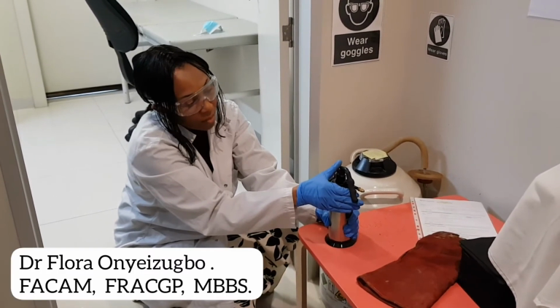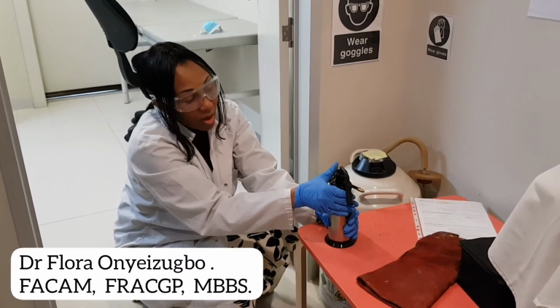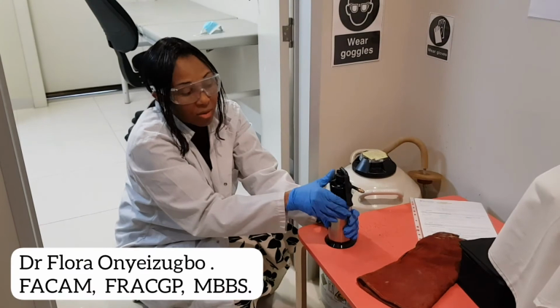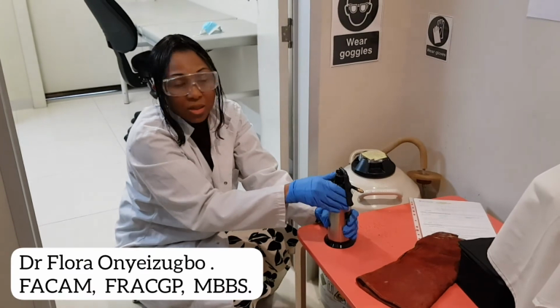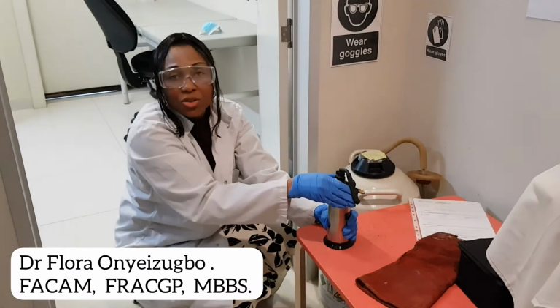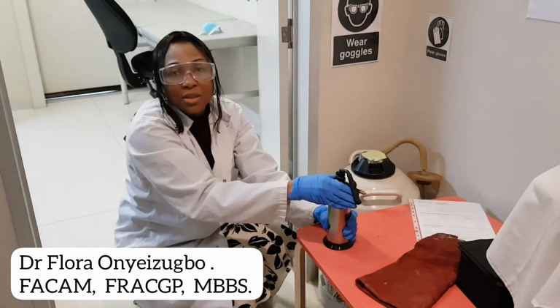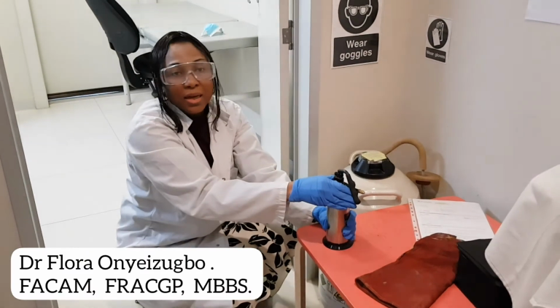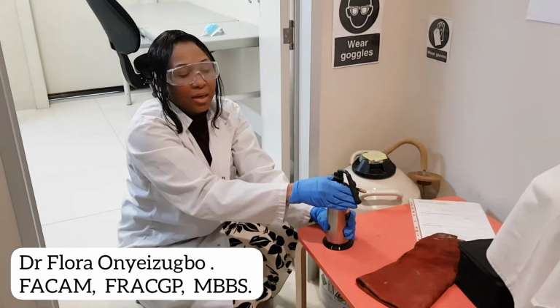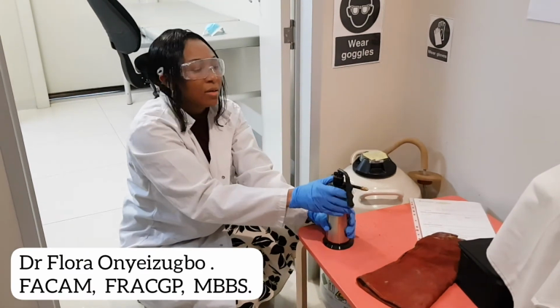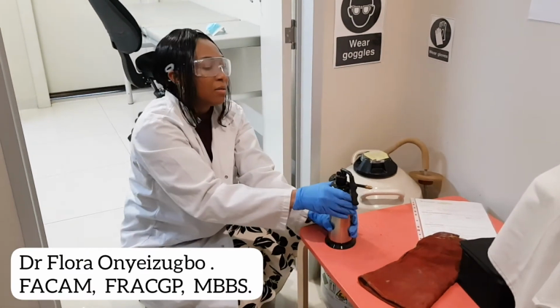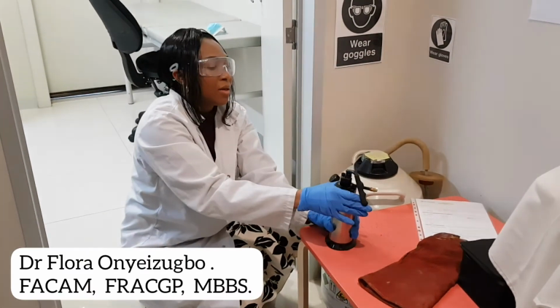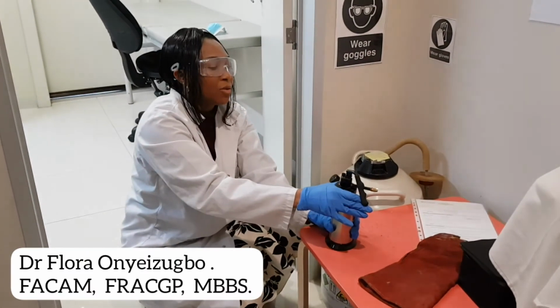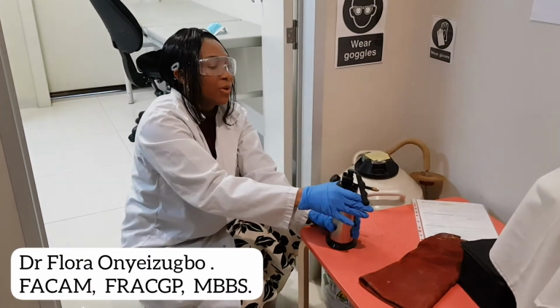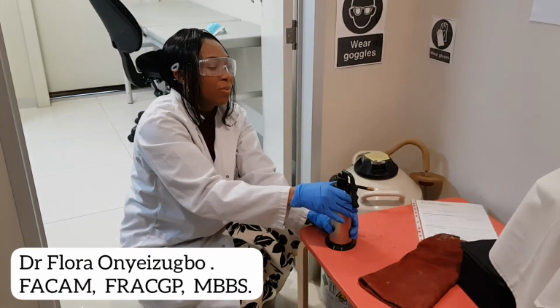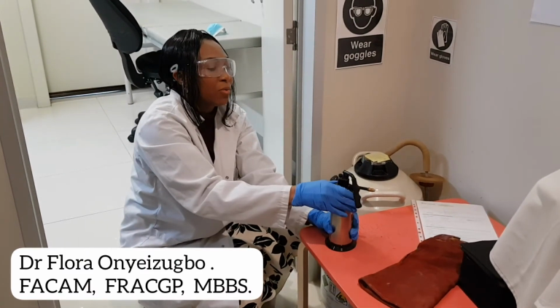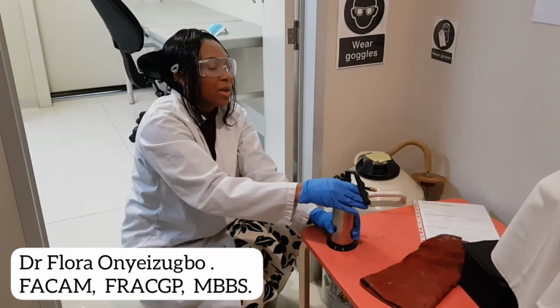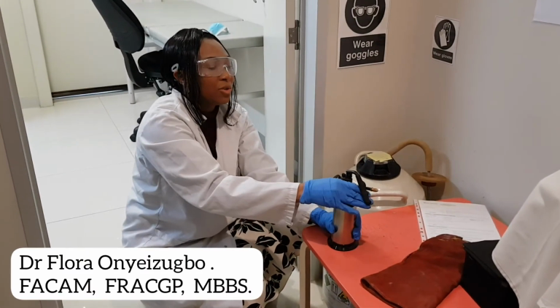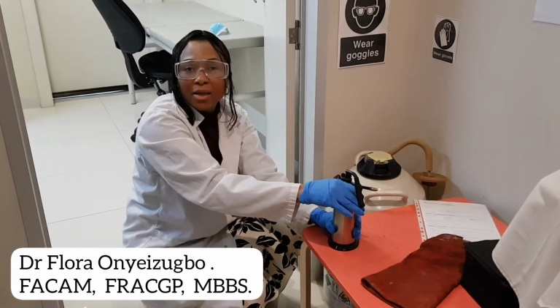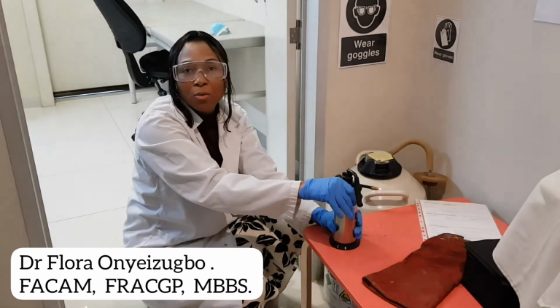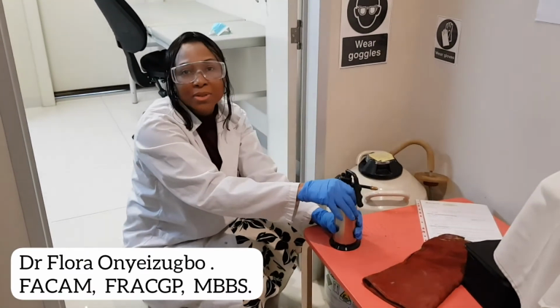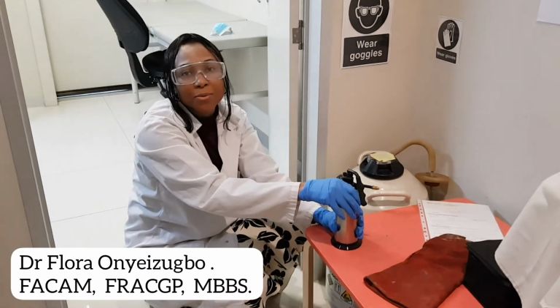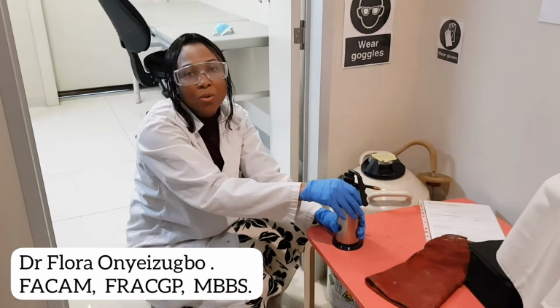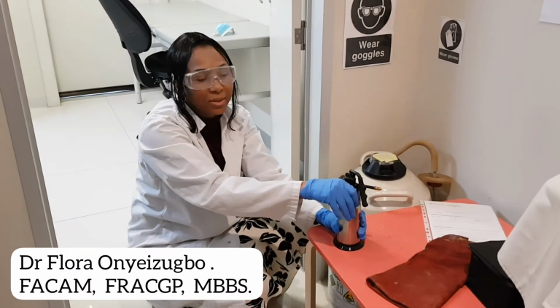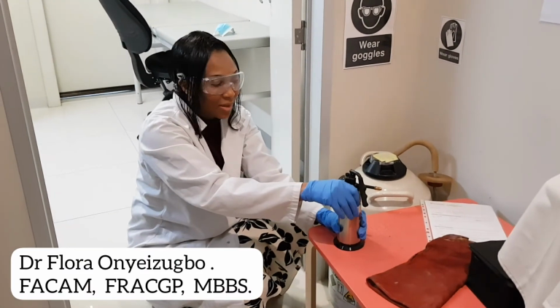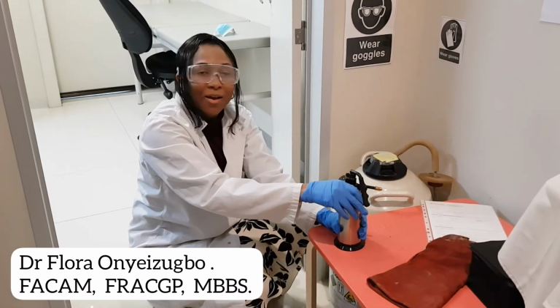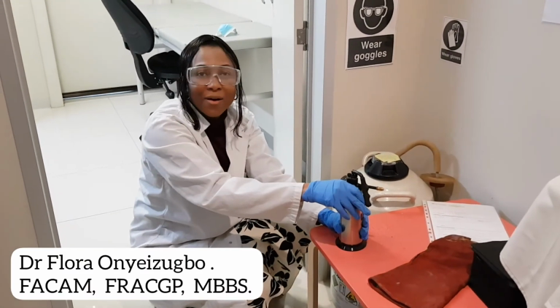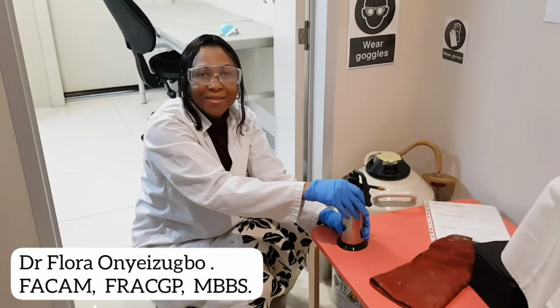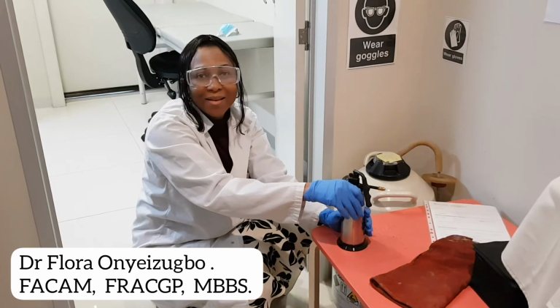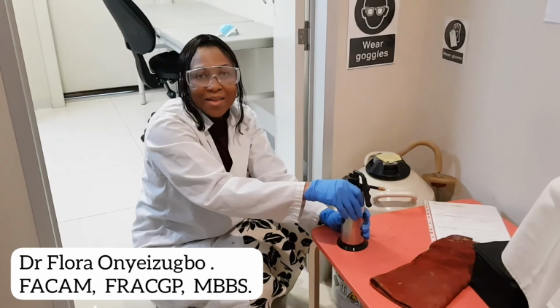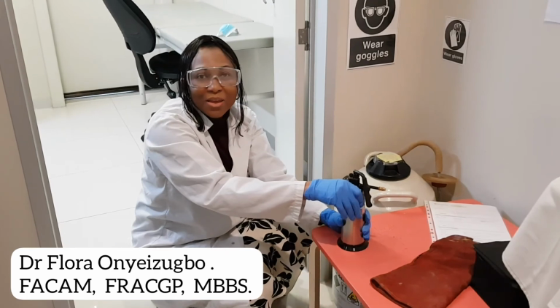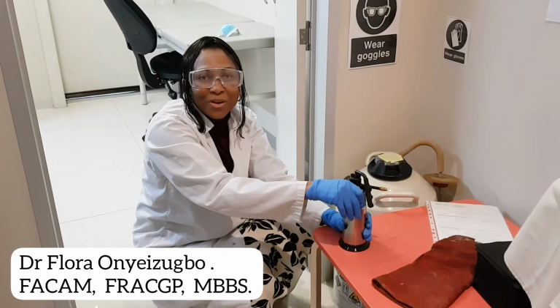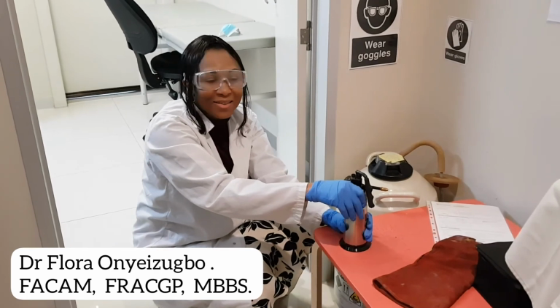So this is just the technique on how to fill up liquid nitrogen. I hope this helps someone. Thank you for listening.